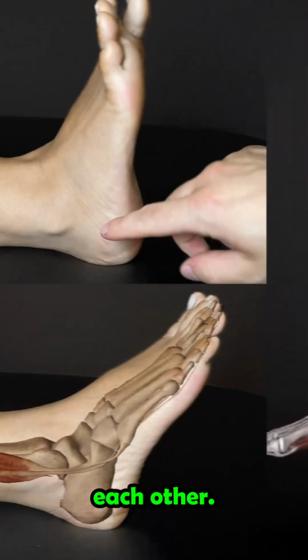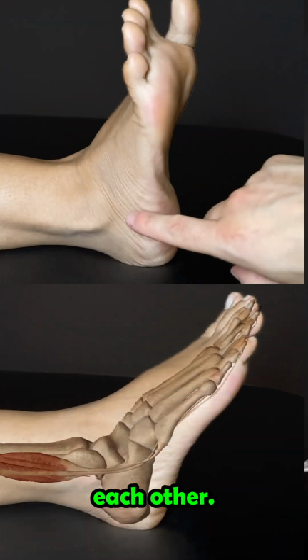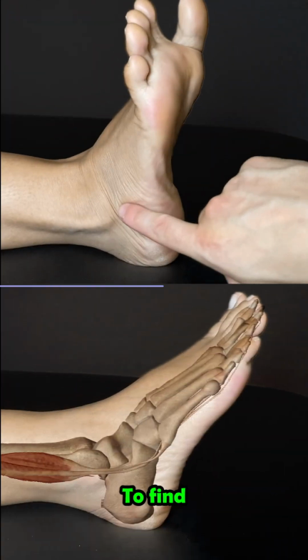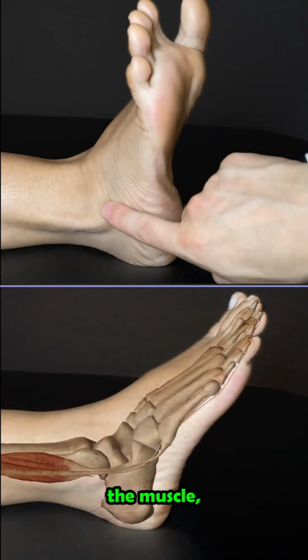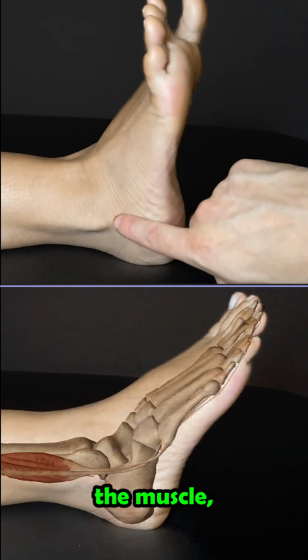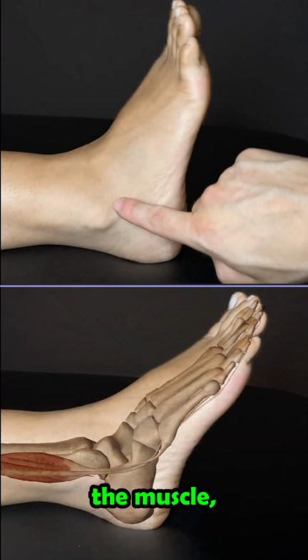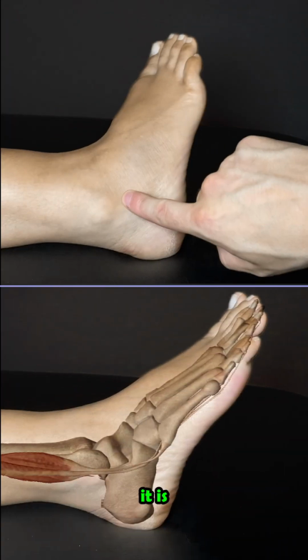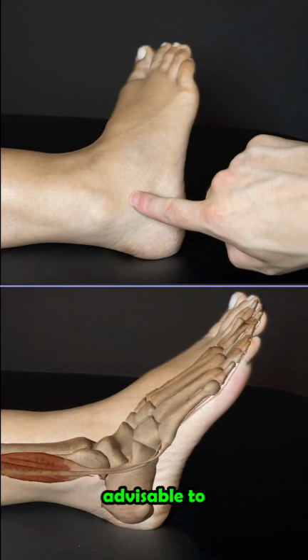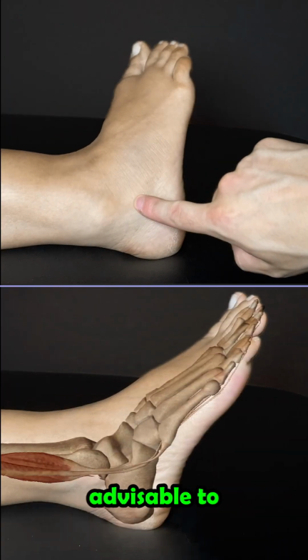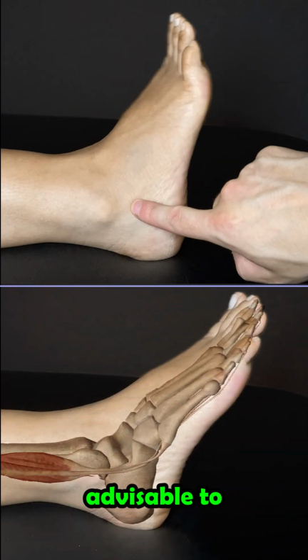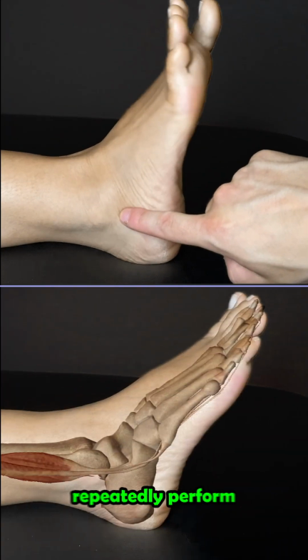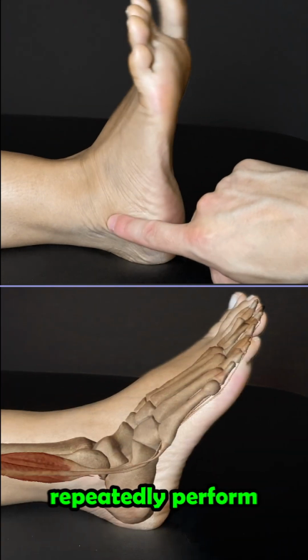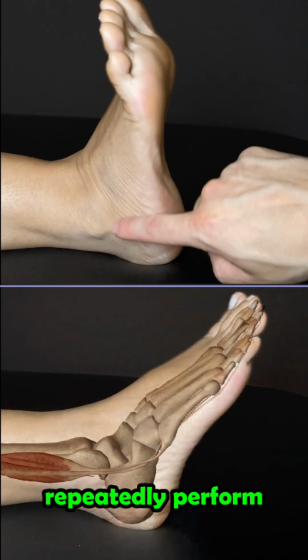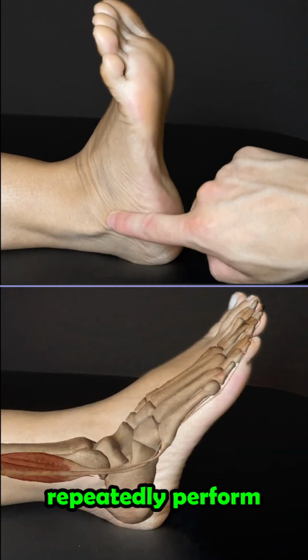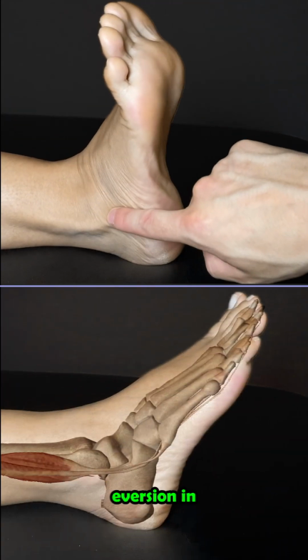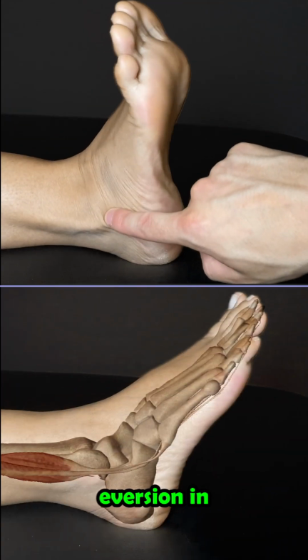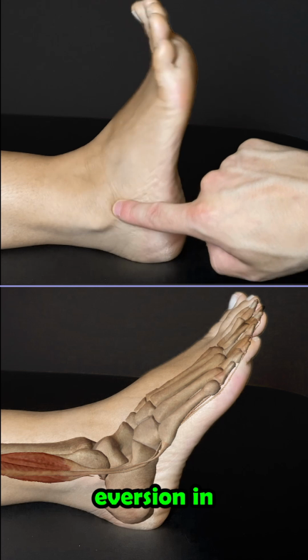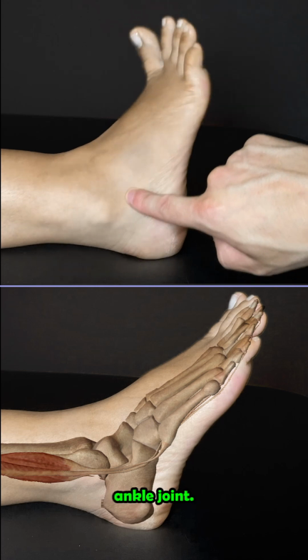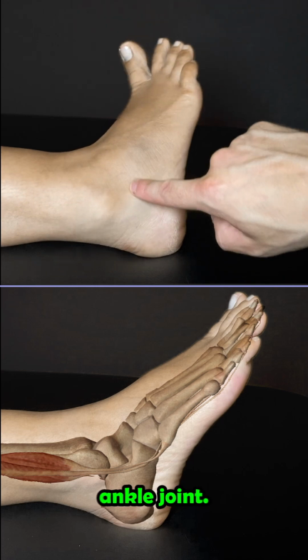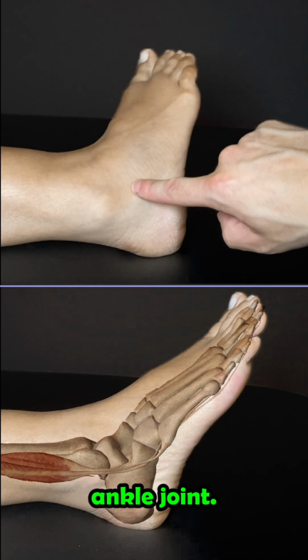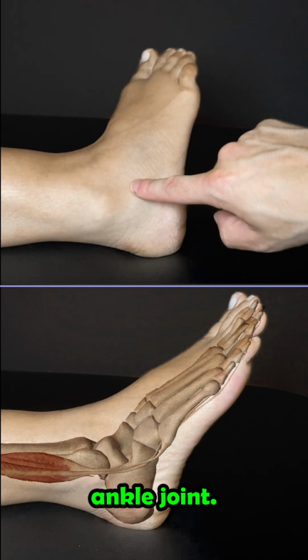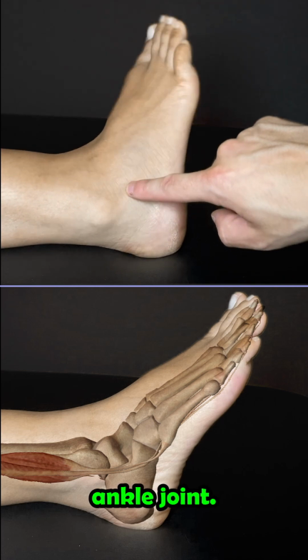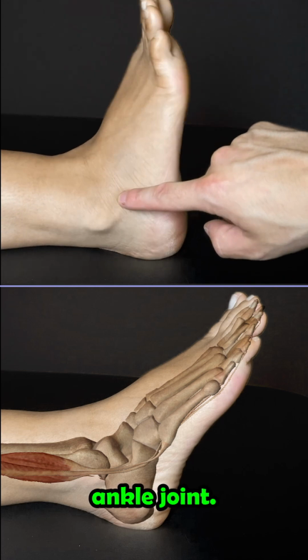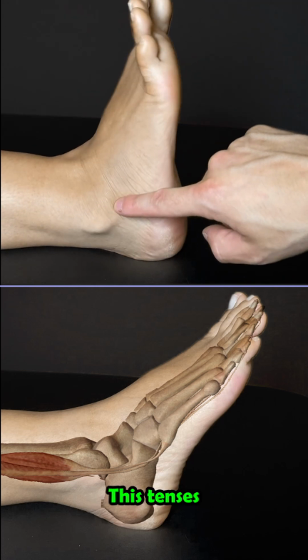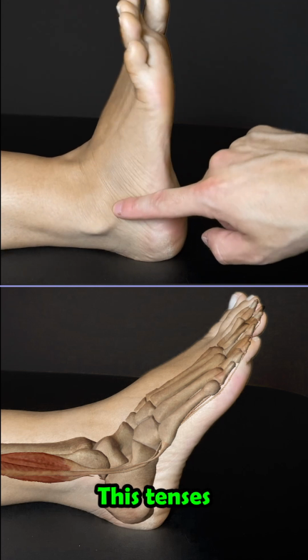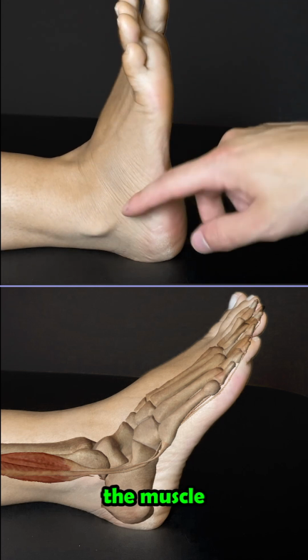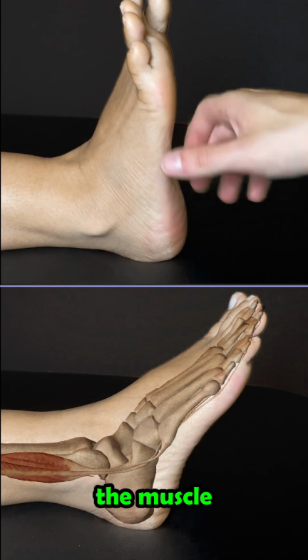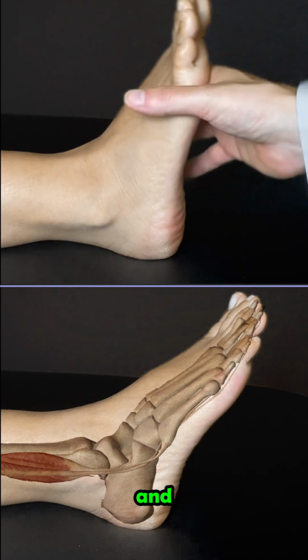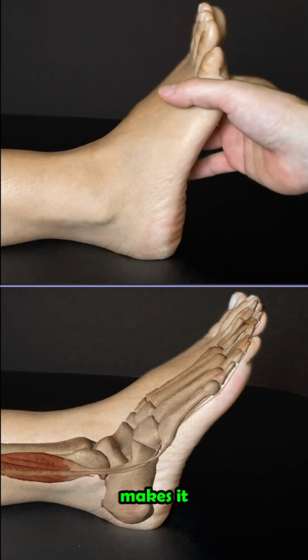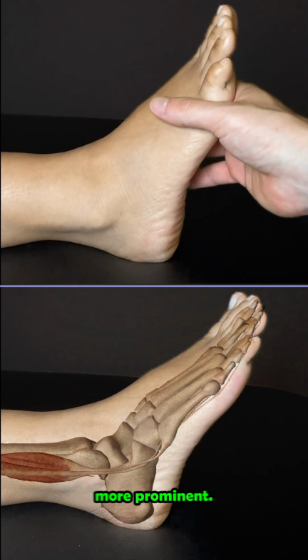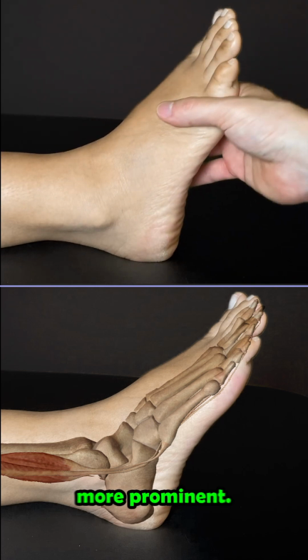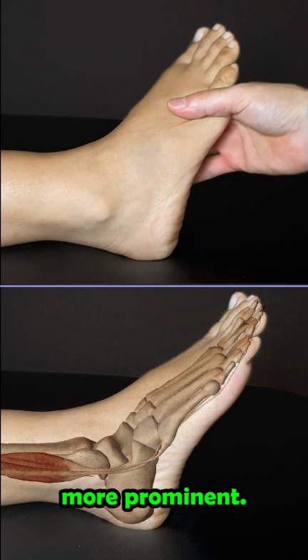To find the muscle, it is advisable to repeatedly perform eversion in the ankle joint. This tenses the muscle and makes it more prominent.